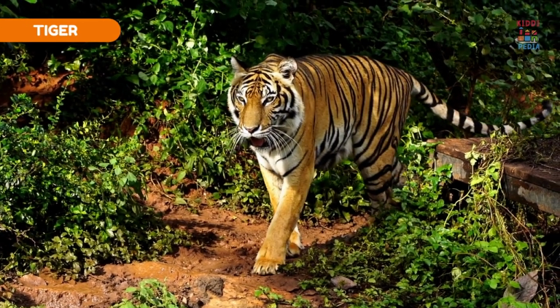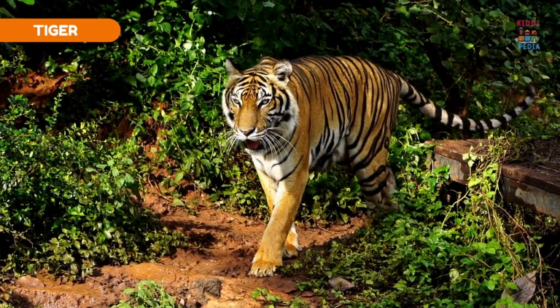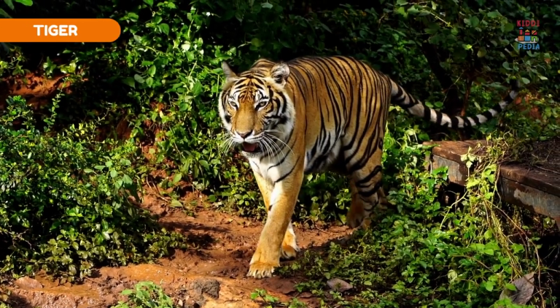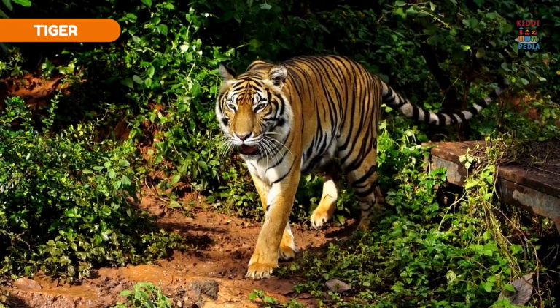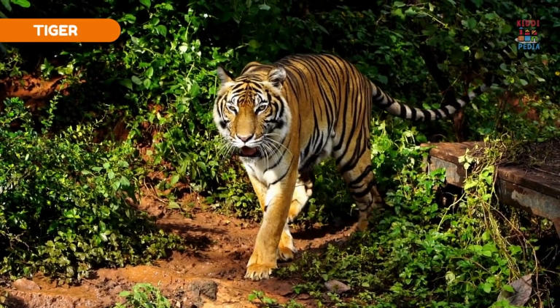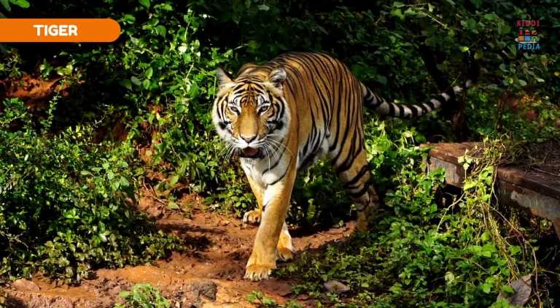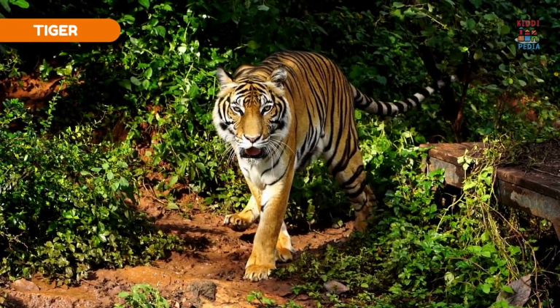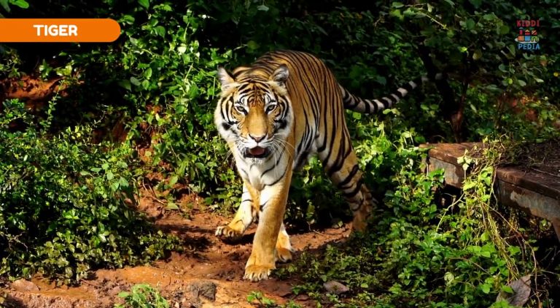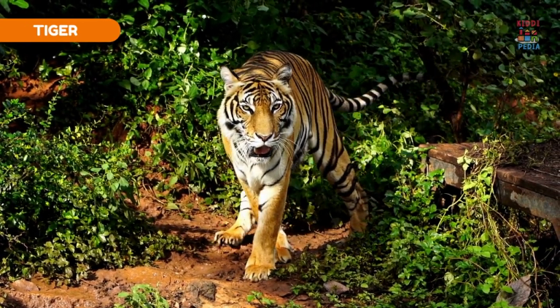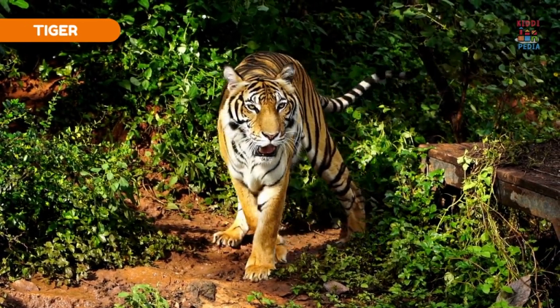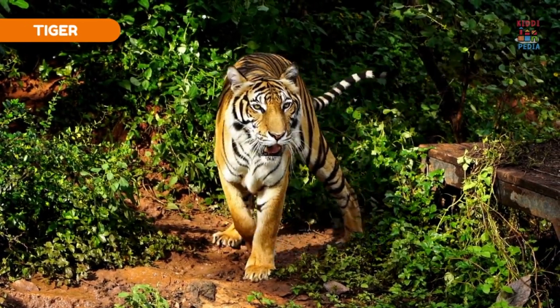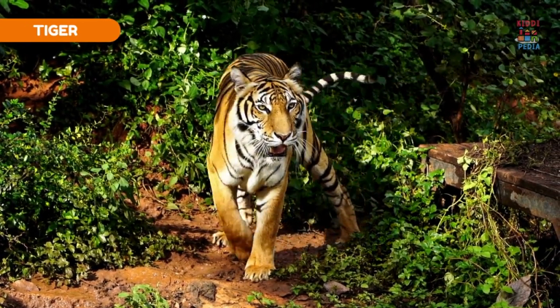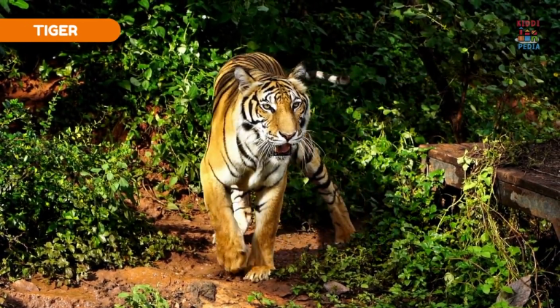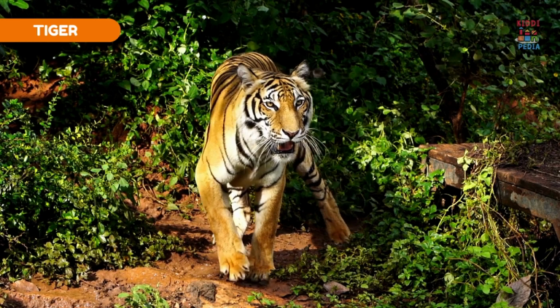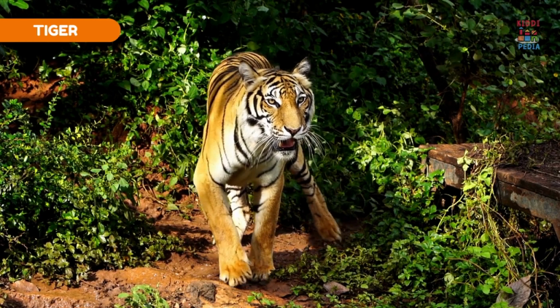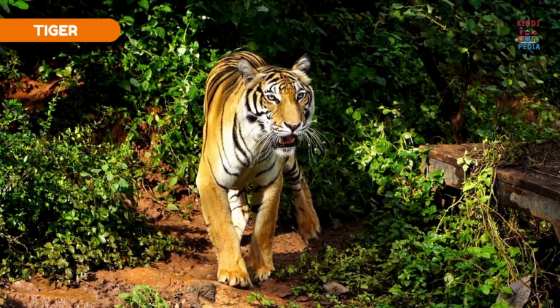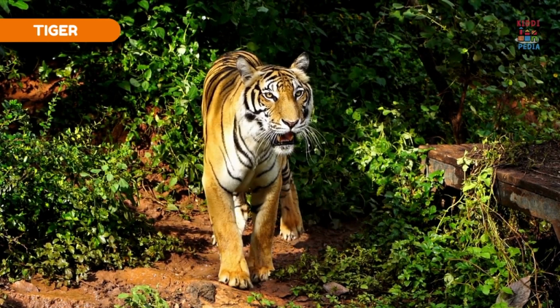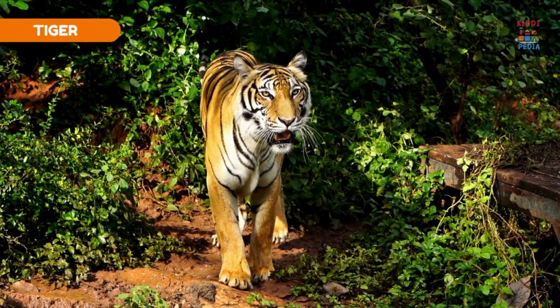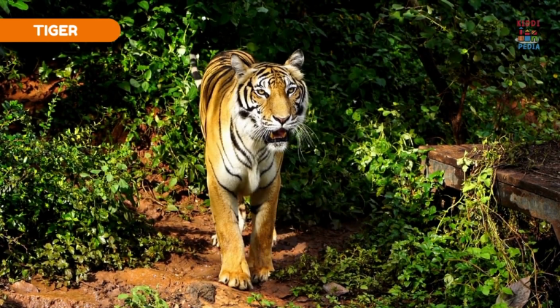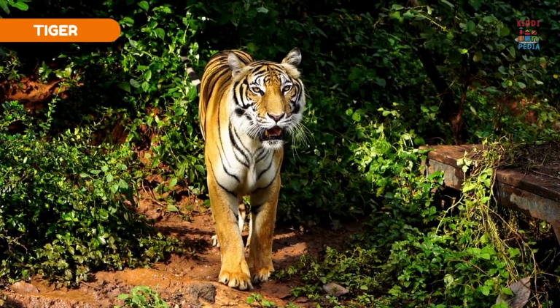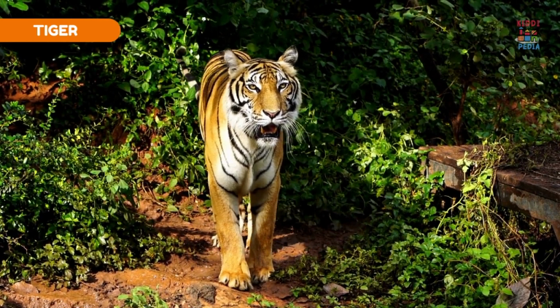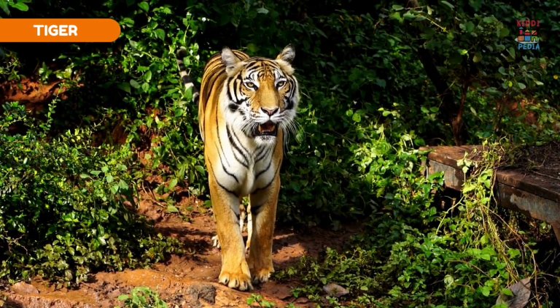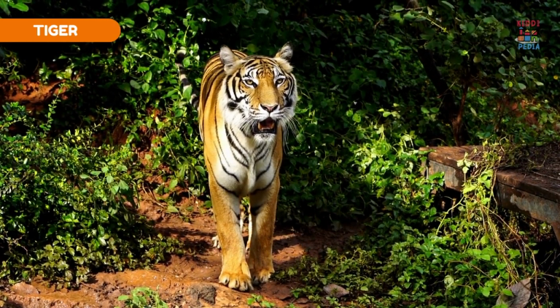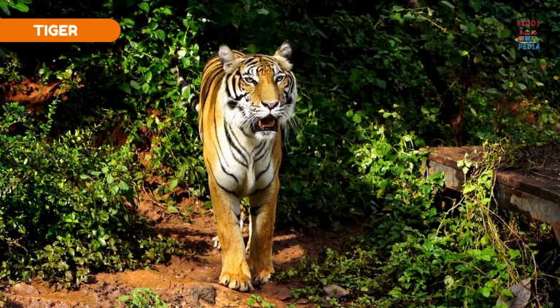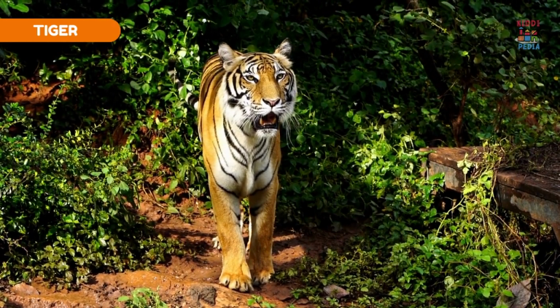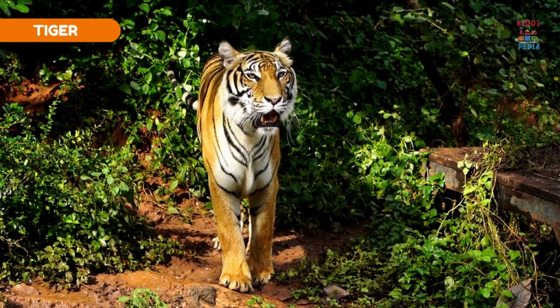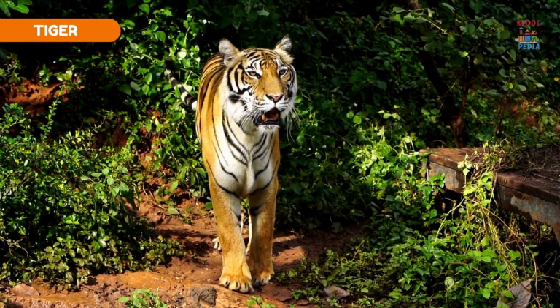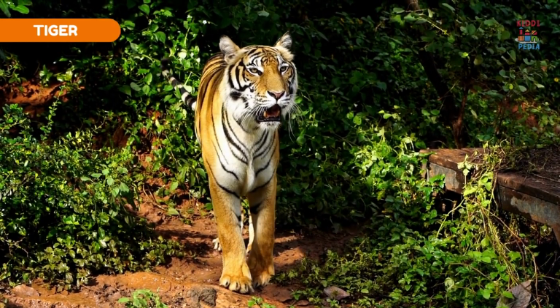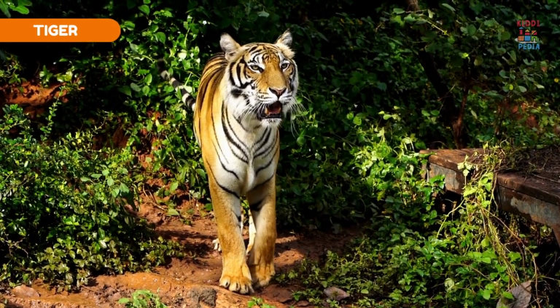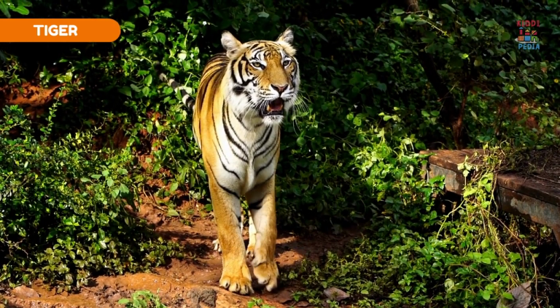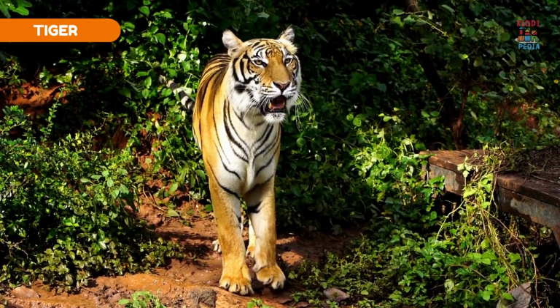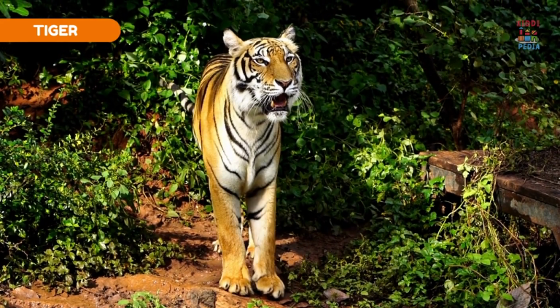Tiger. Tigers have a unique pattern of stripes that helps them blend into tall grass and jungle environments.